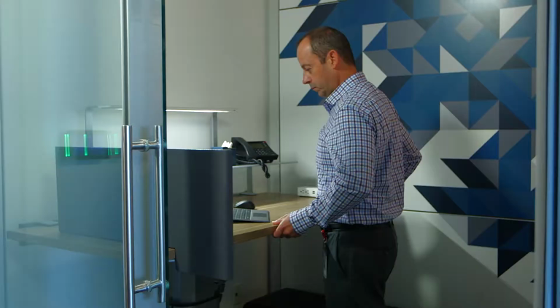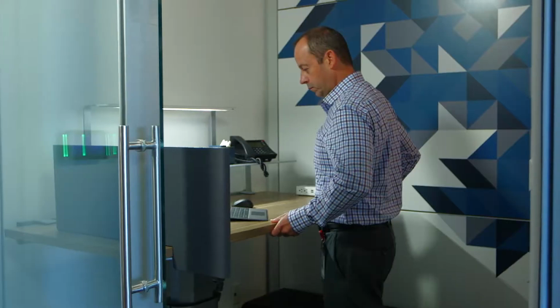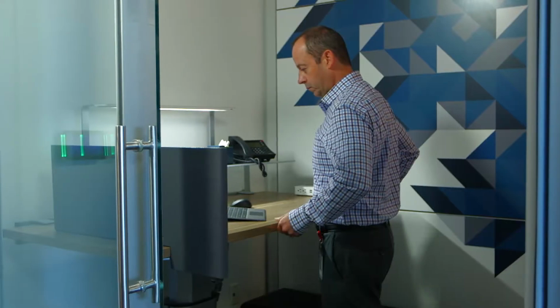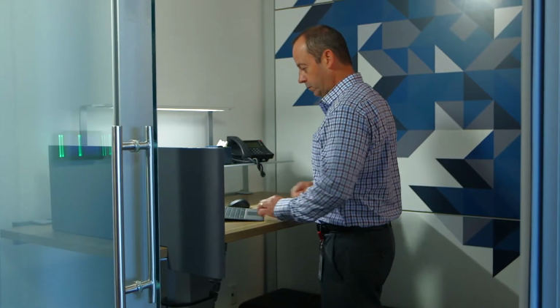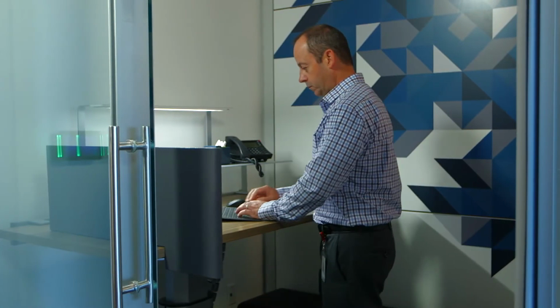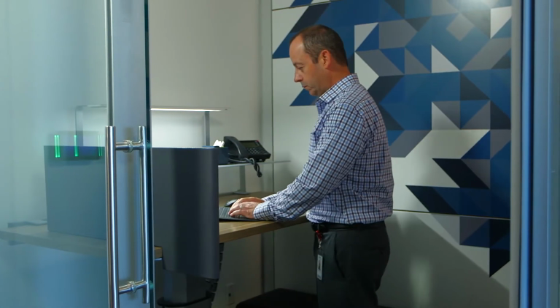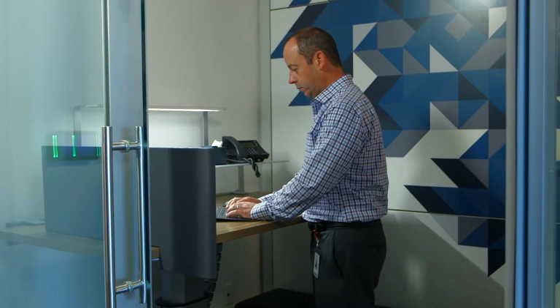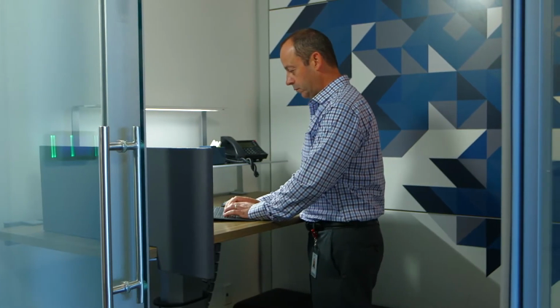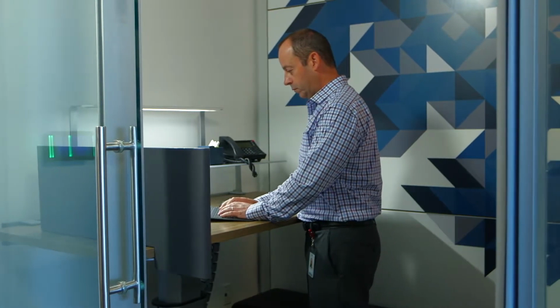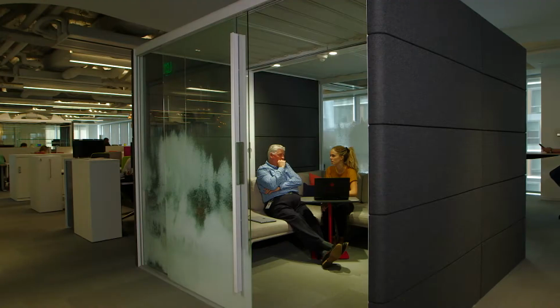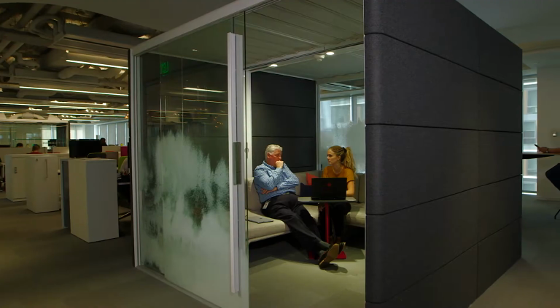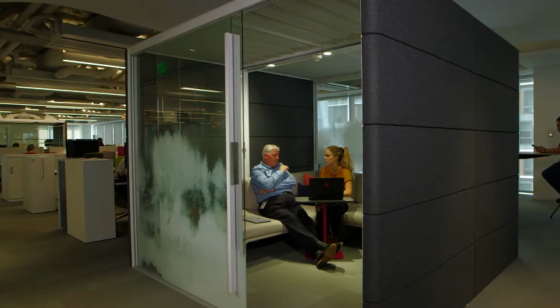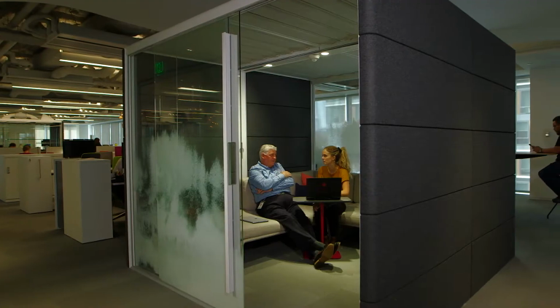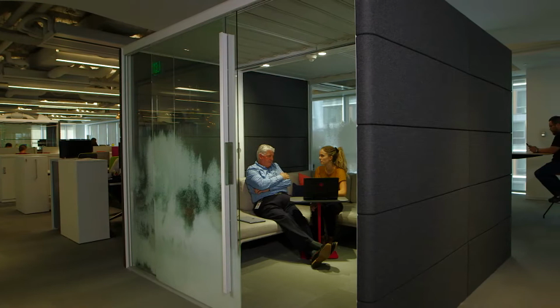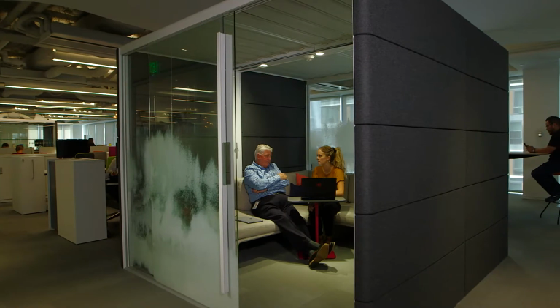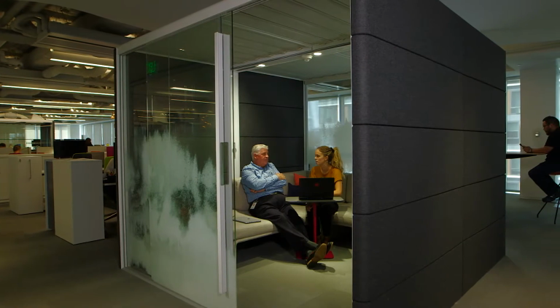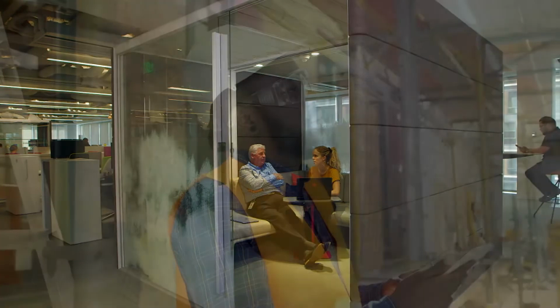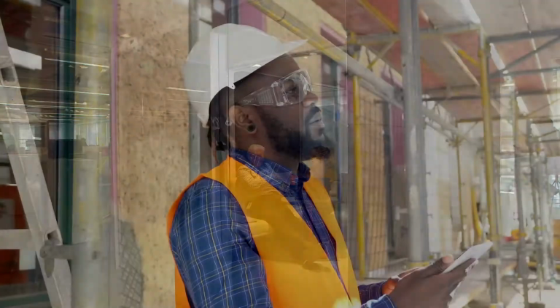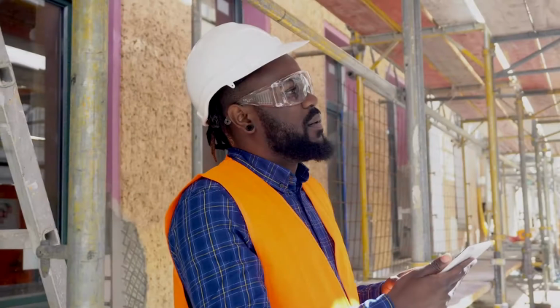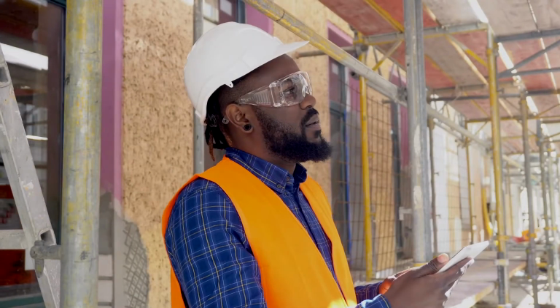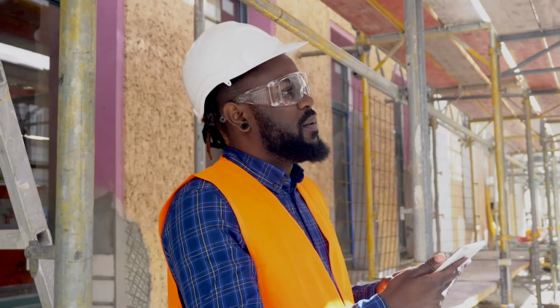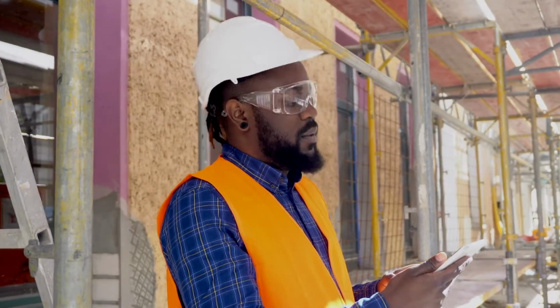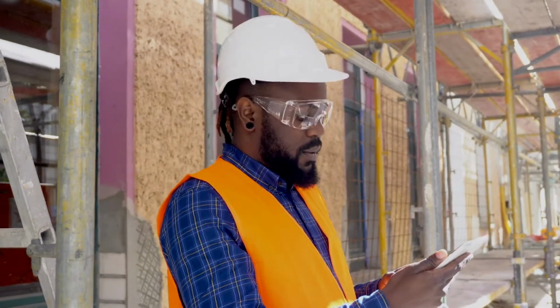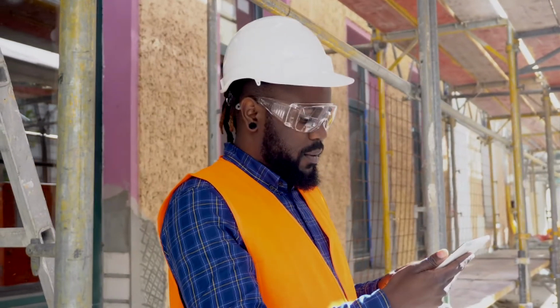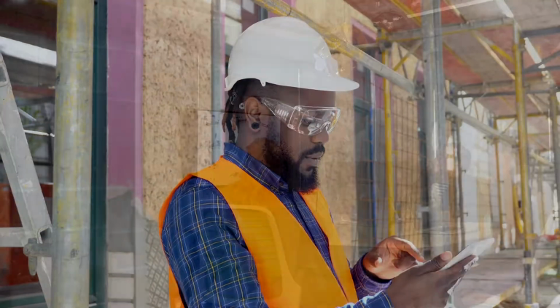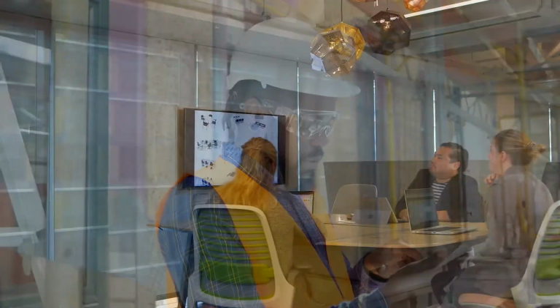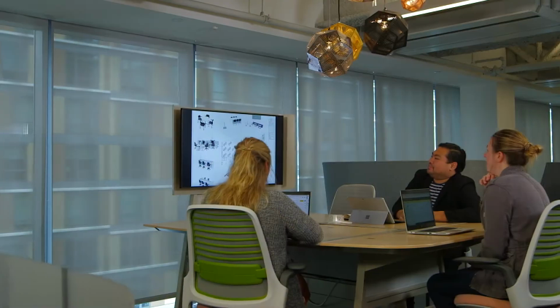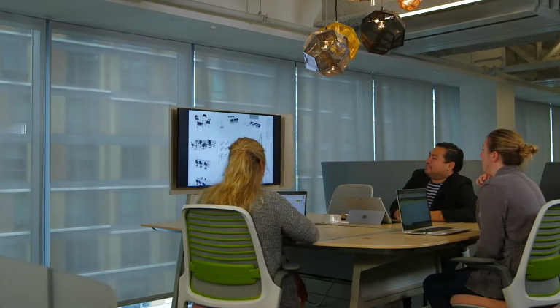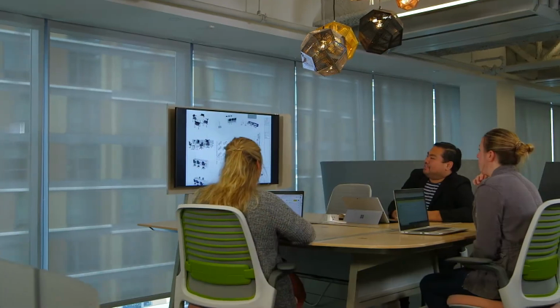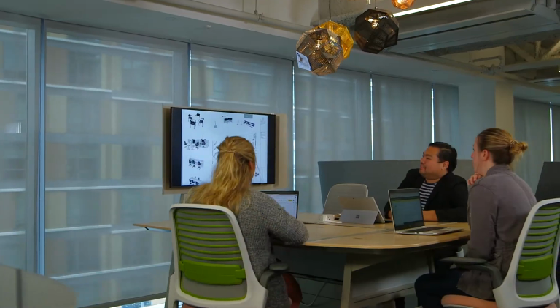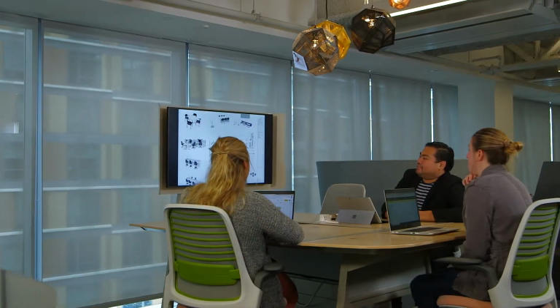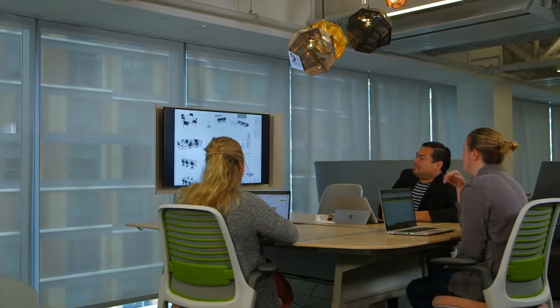Whether you're rethinking your space, handling major renovations, or managing a new construction project, our execution sets us apart.